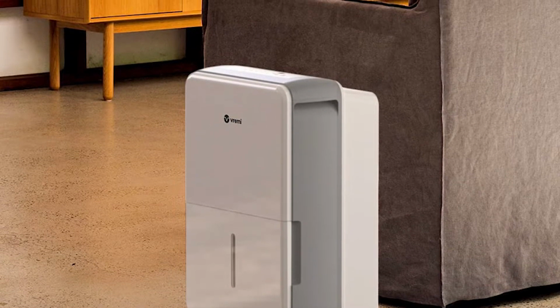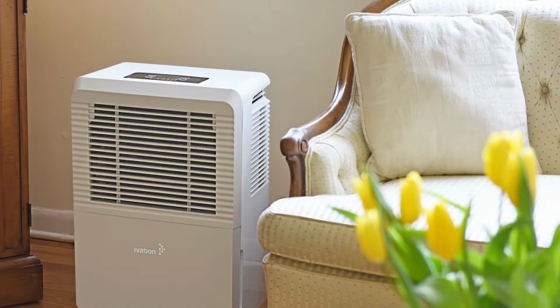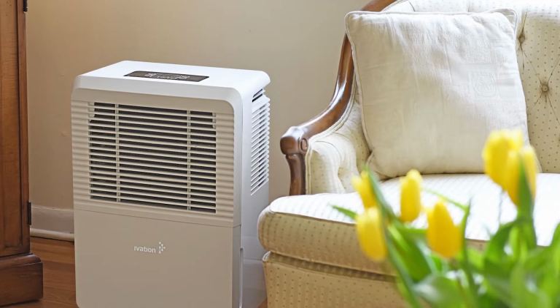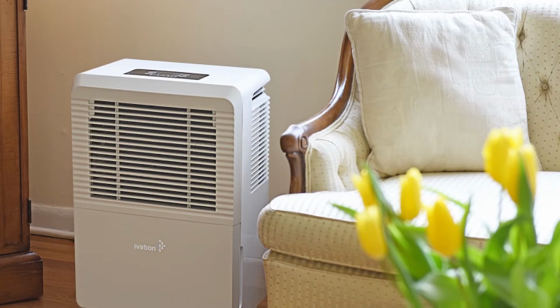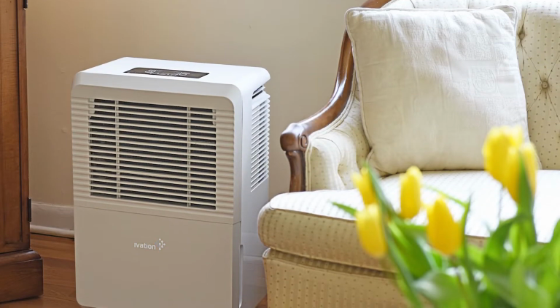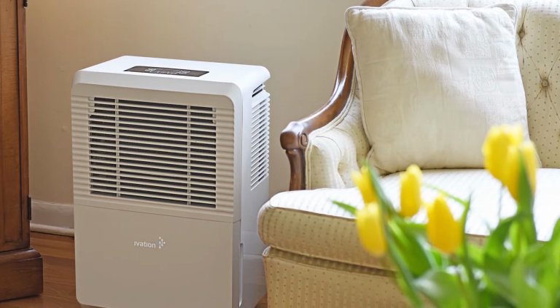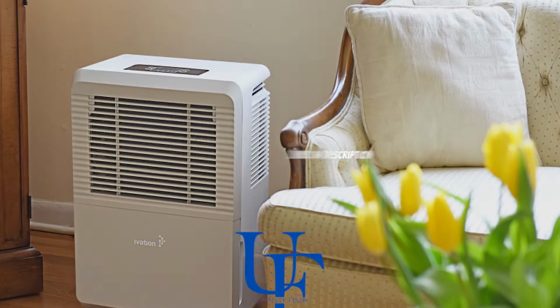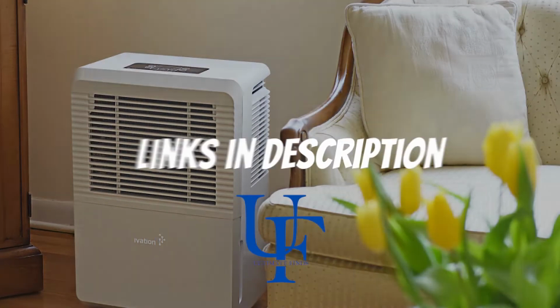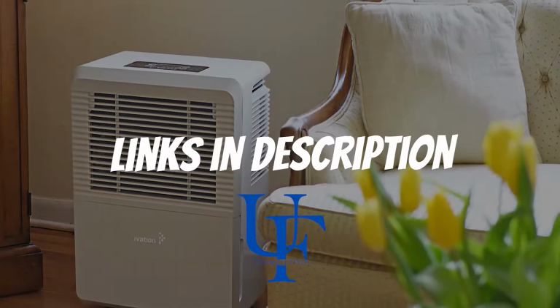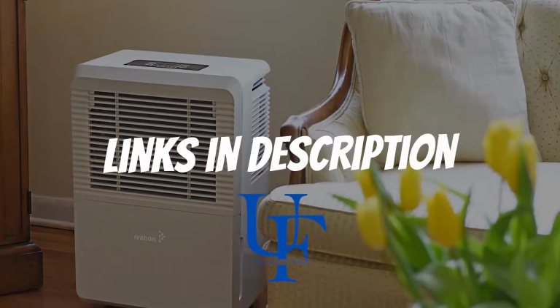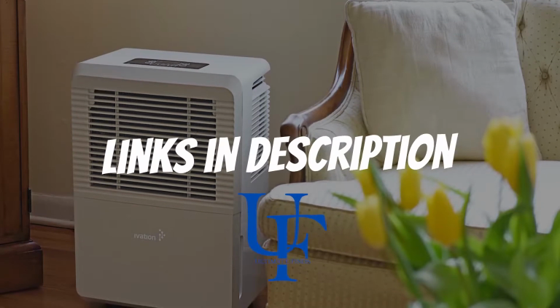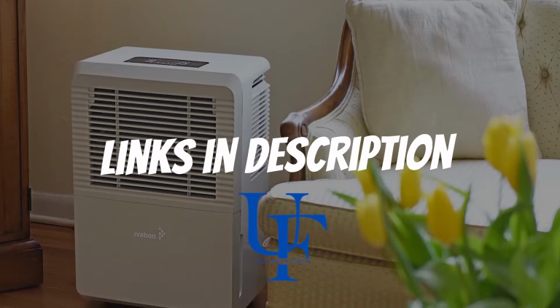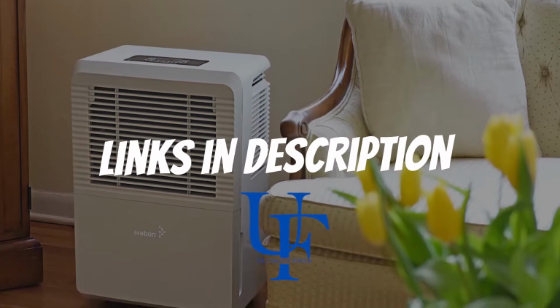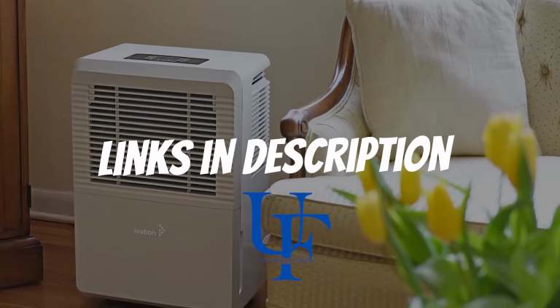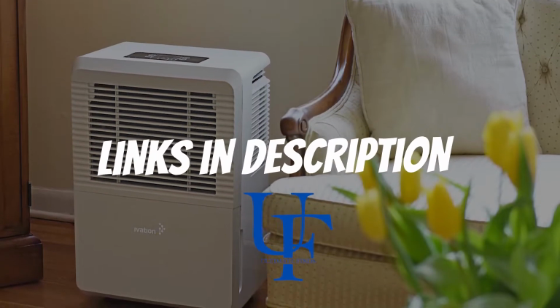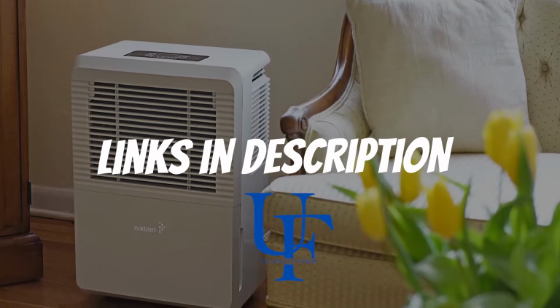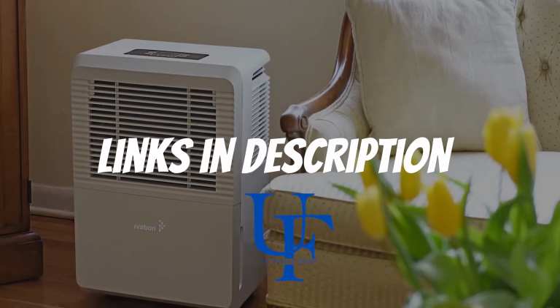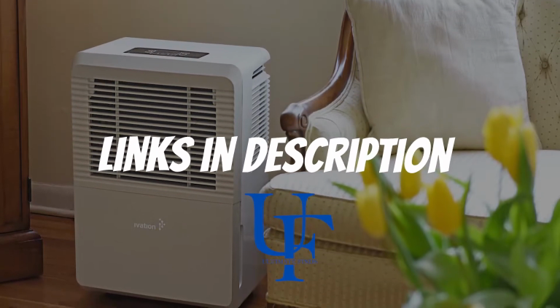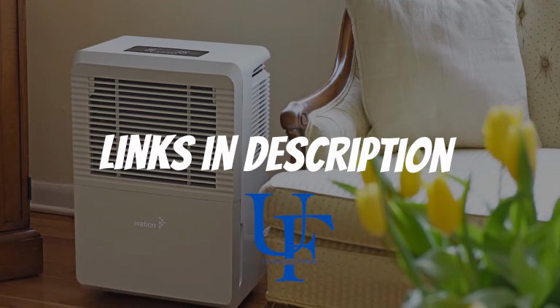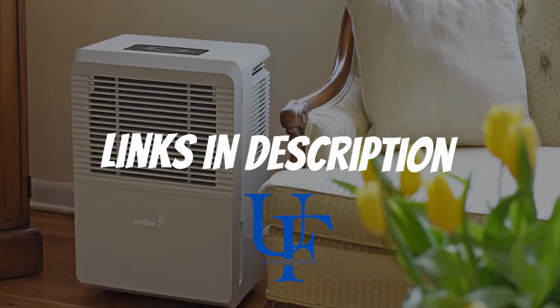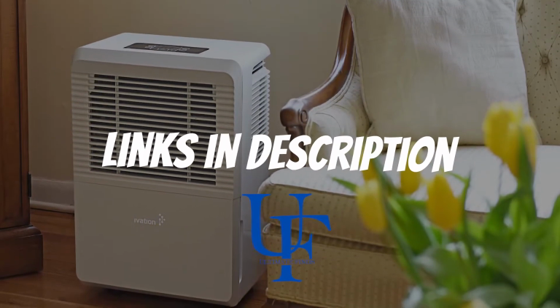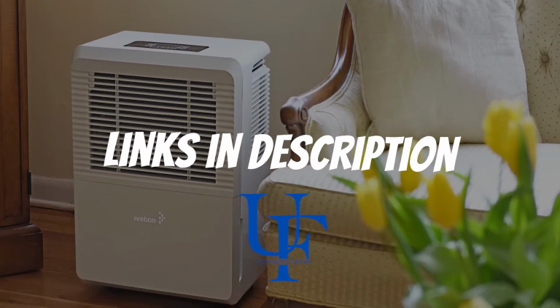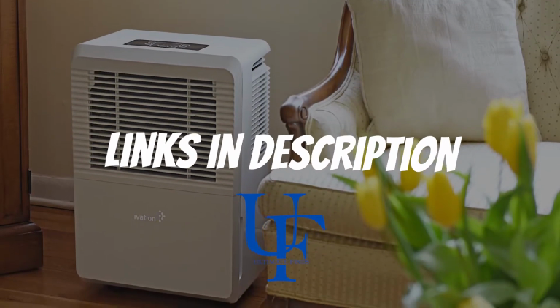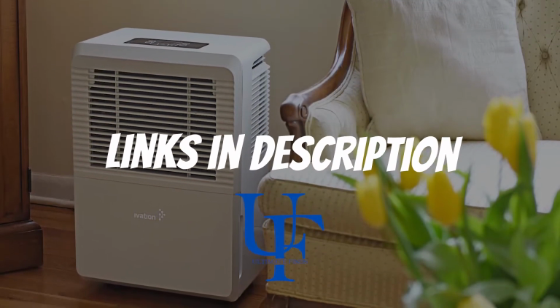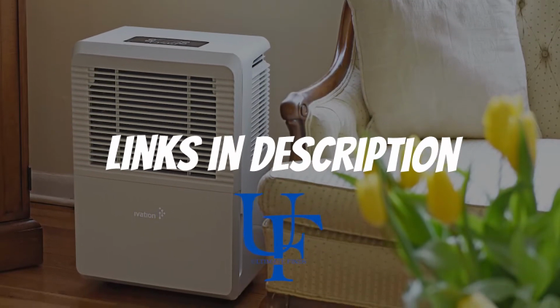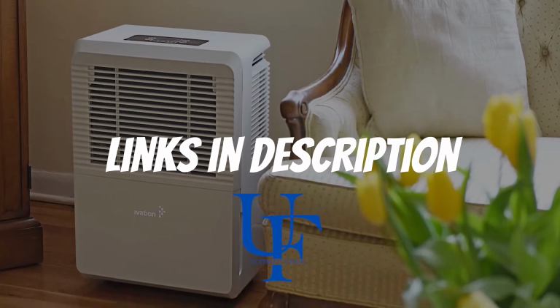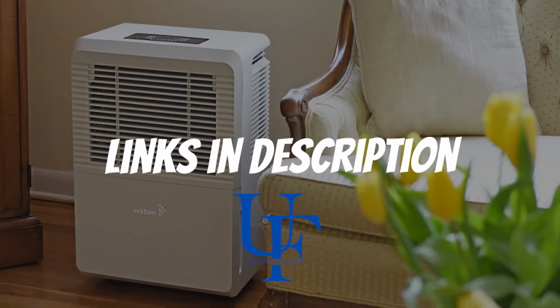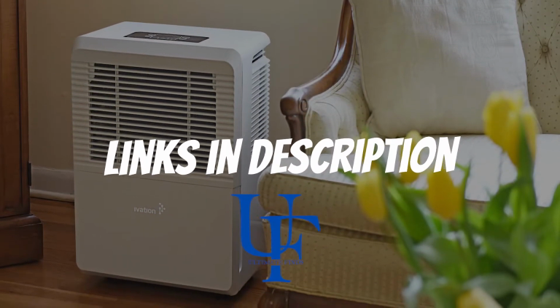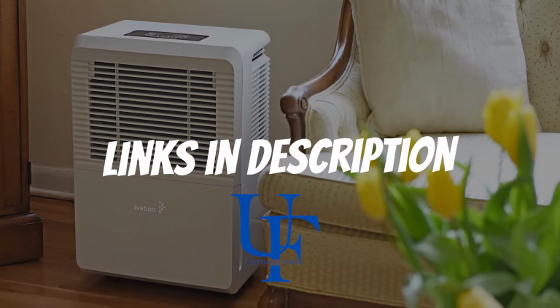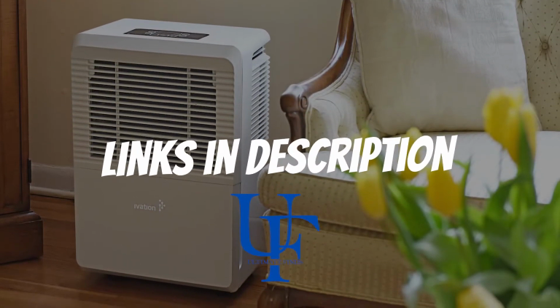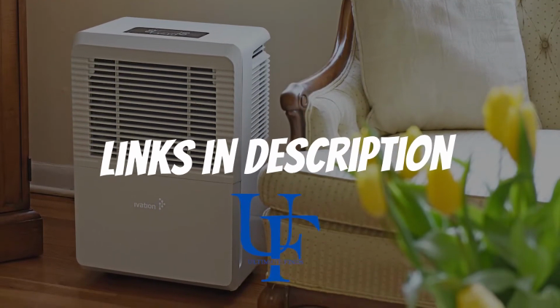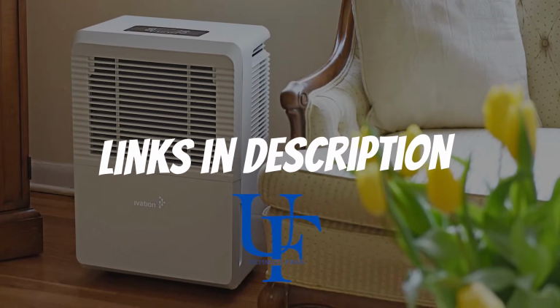Don't forget to check the links in the description down below for updated pricing on the mentioned products.